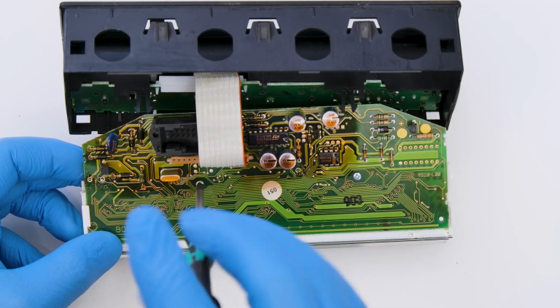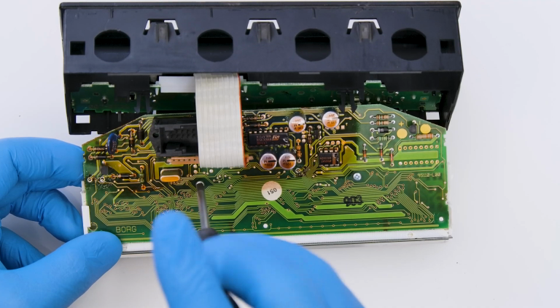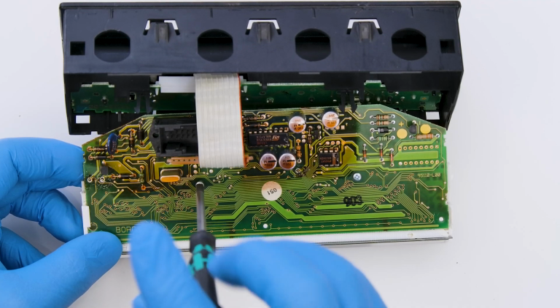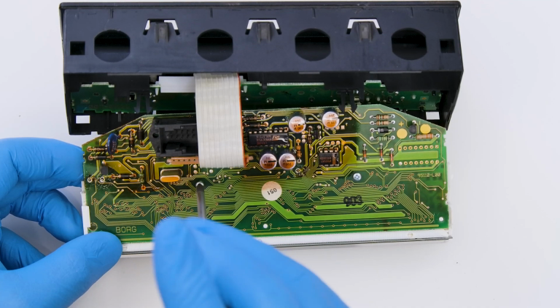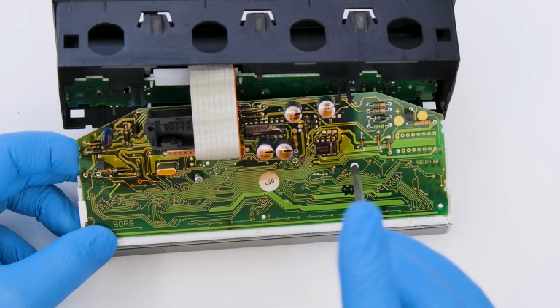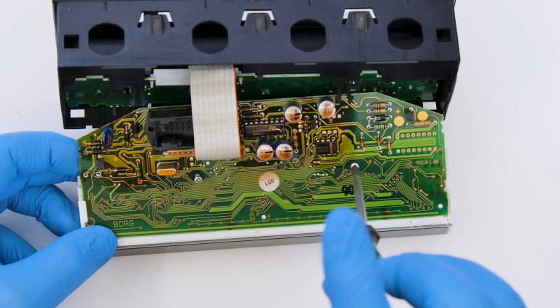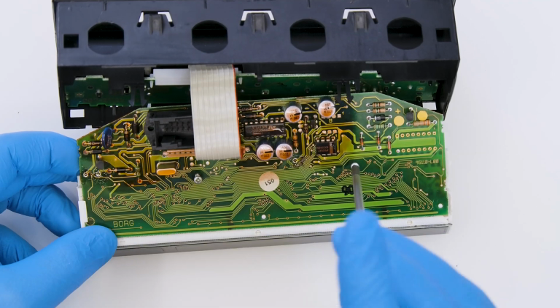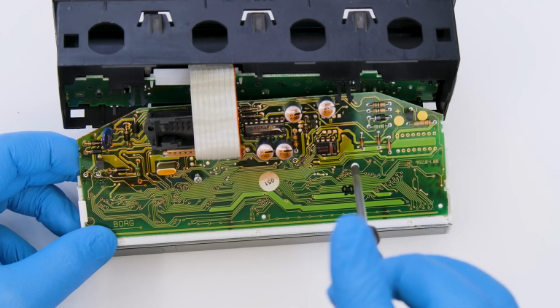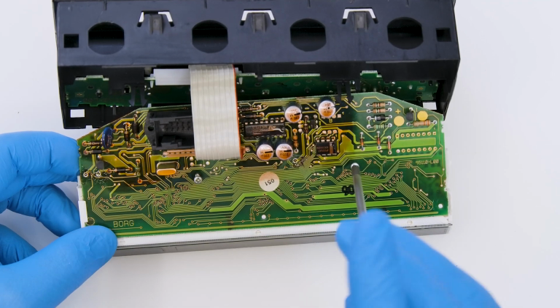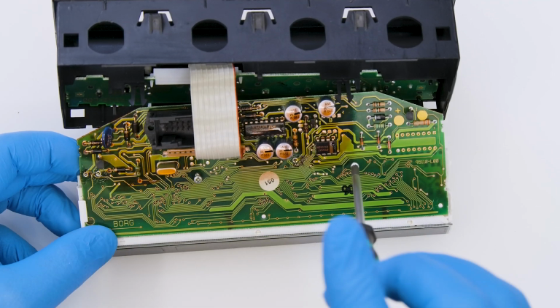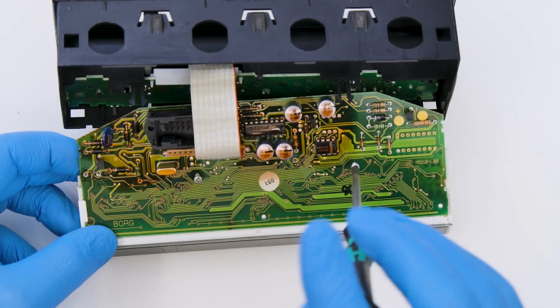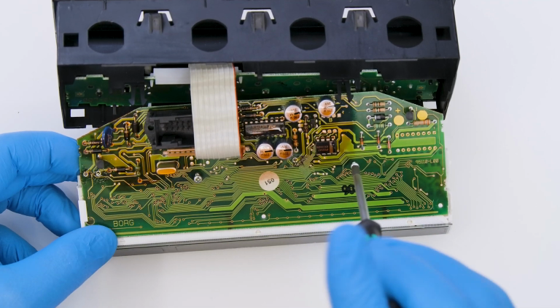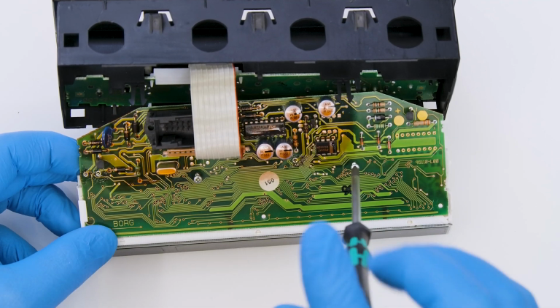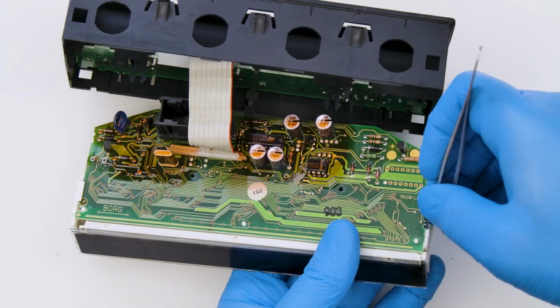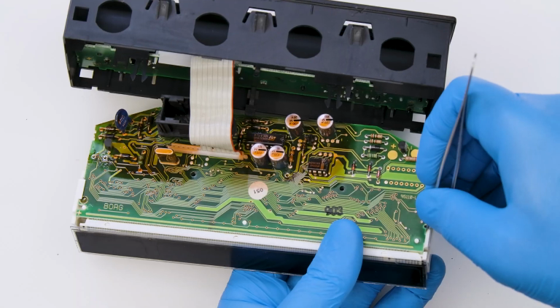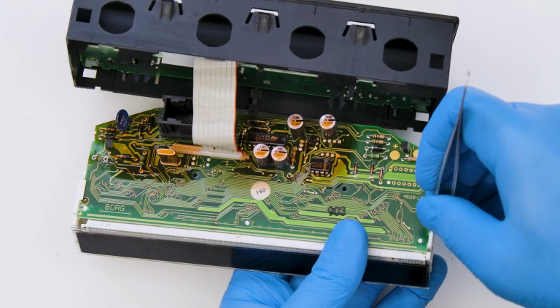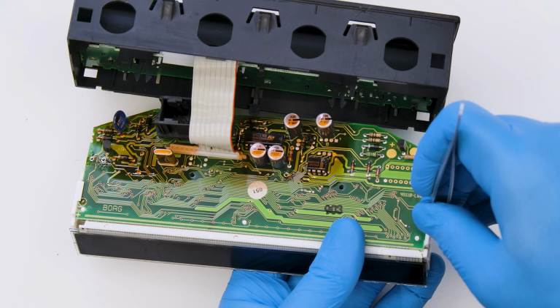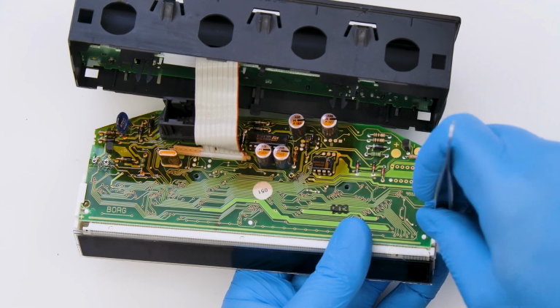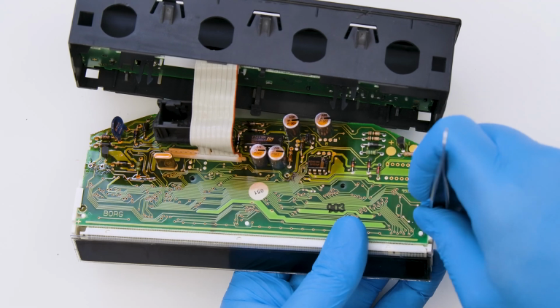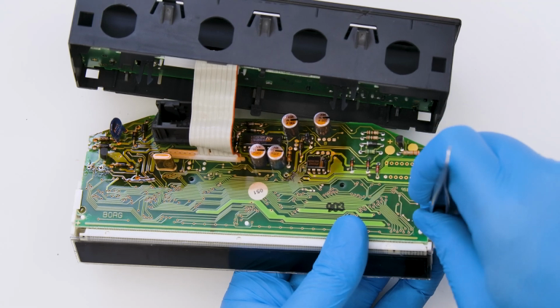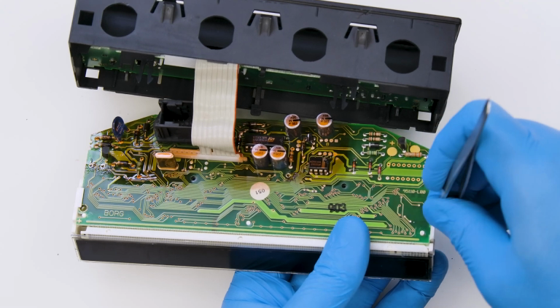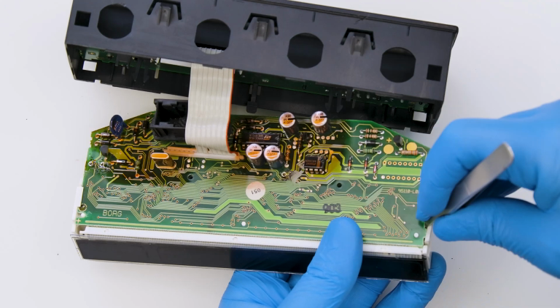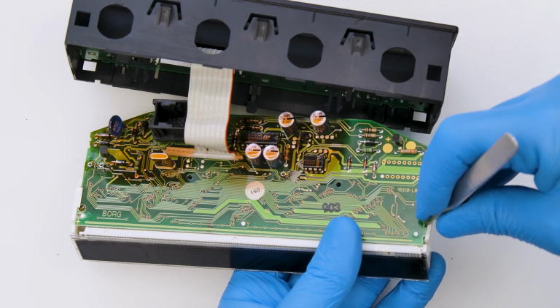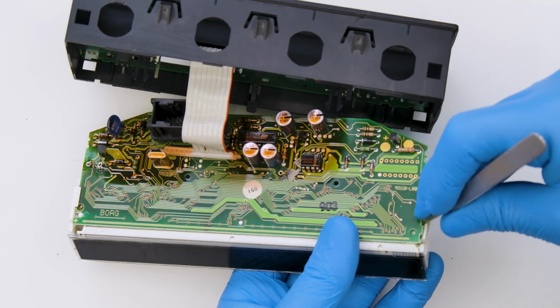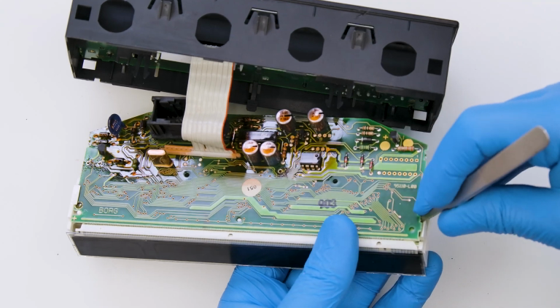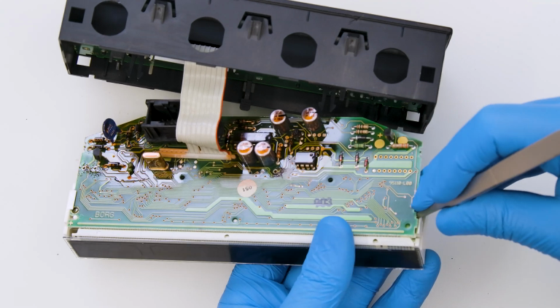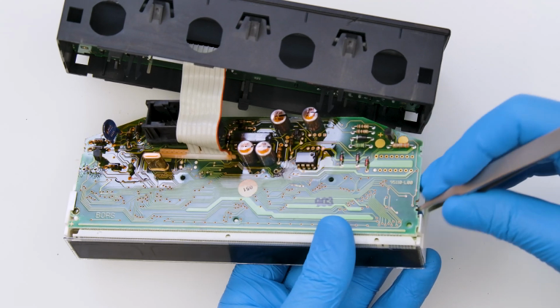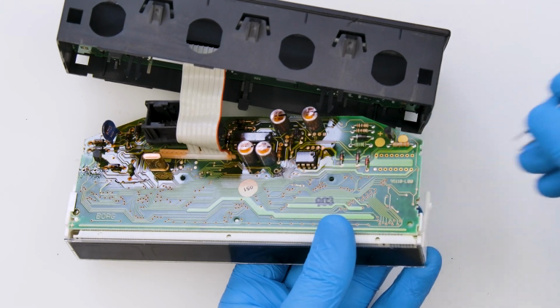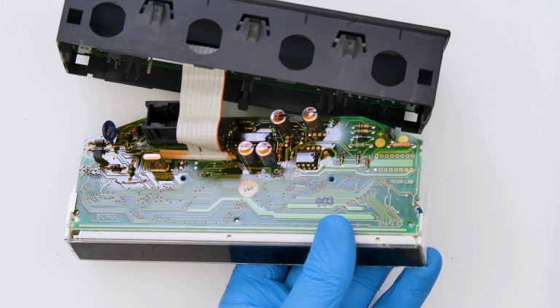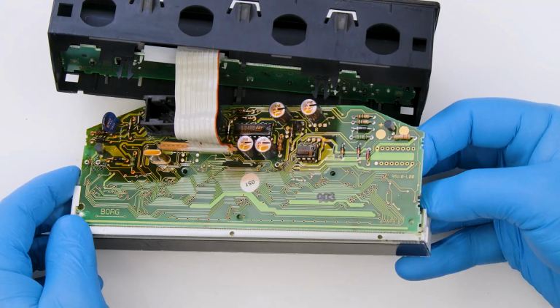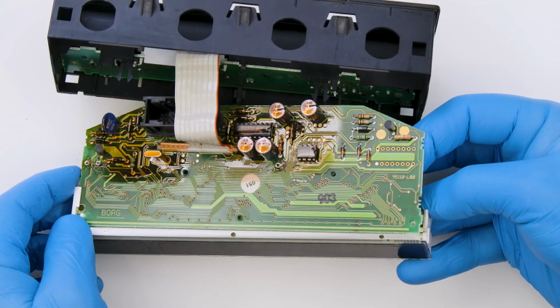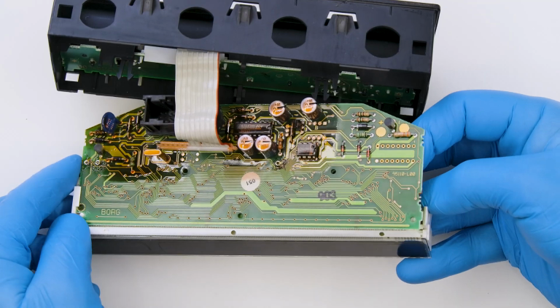Undo the two screws on the PCB and with the head of the tweezers take off the white plastic base as well.